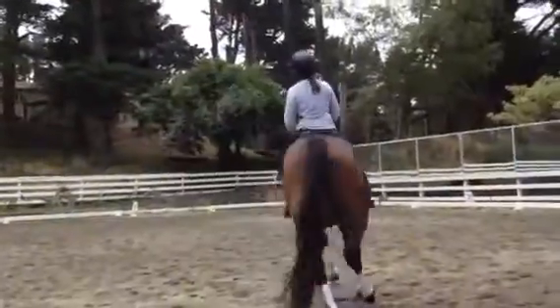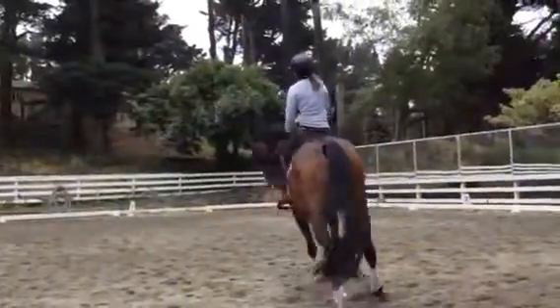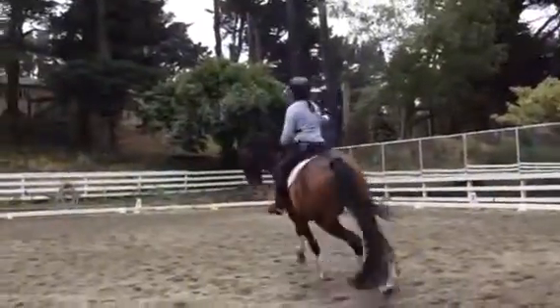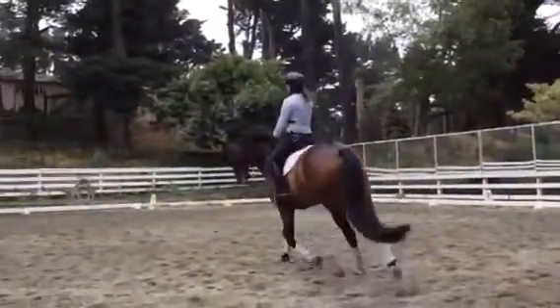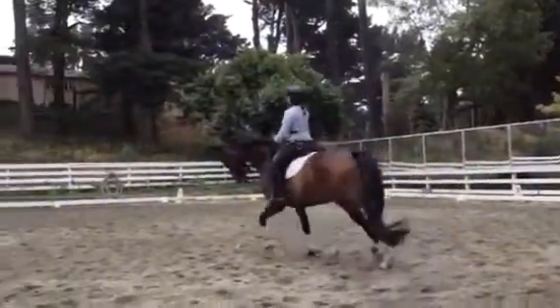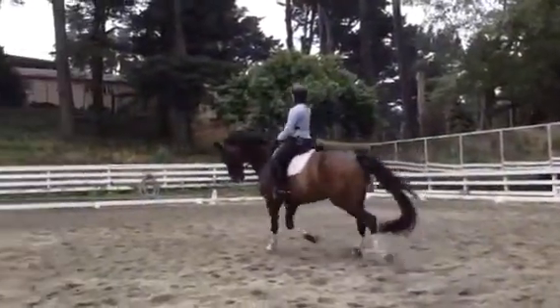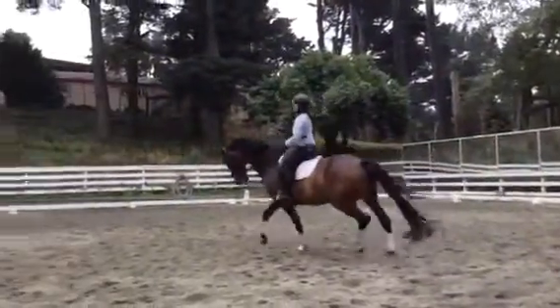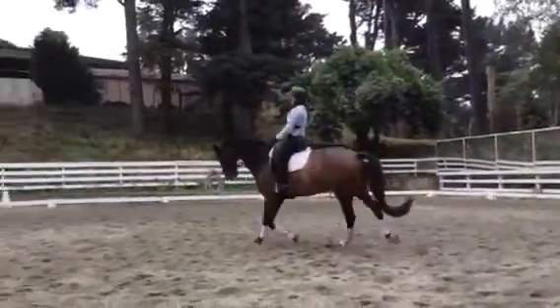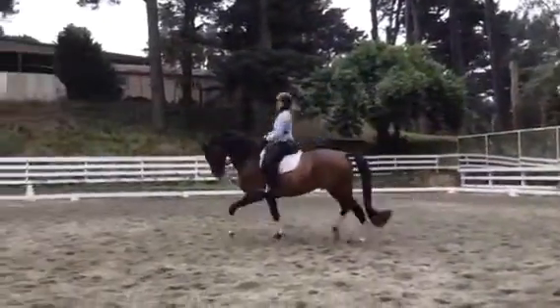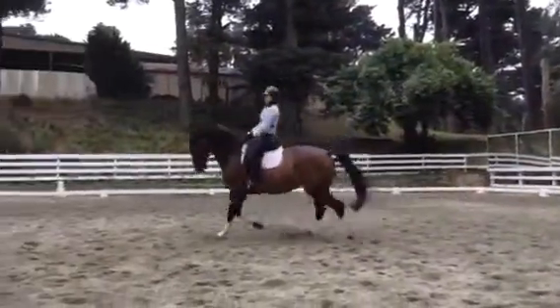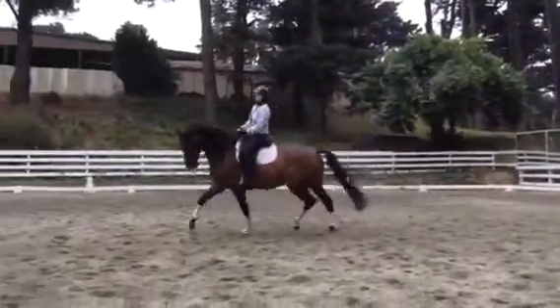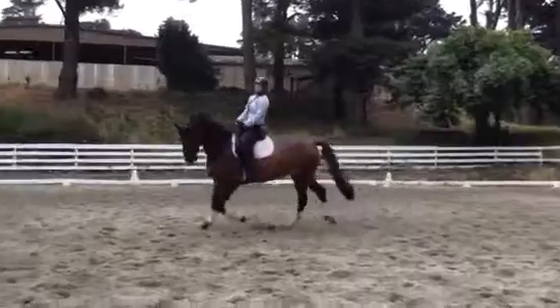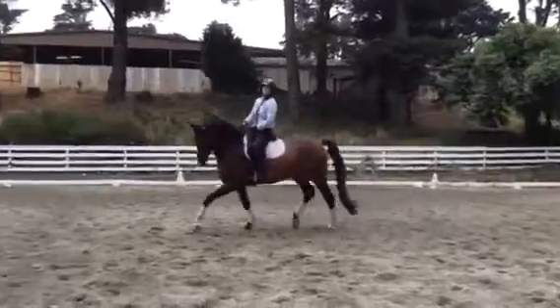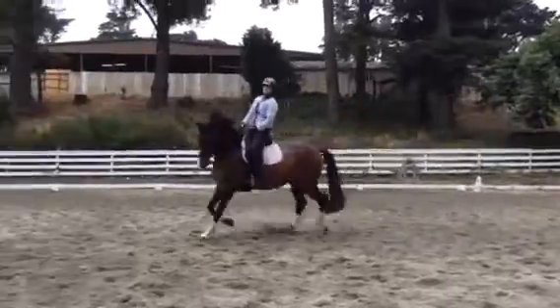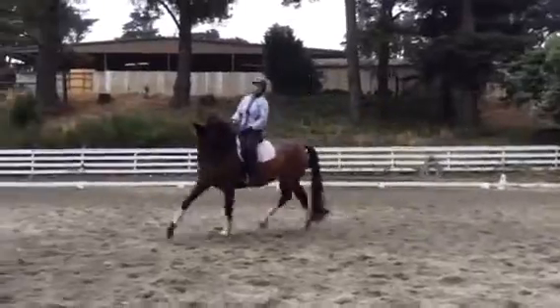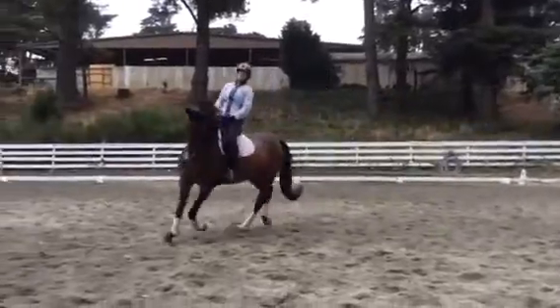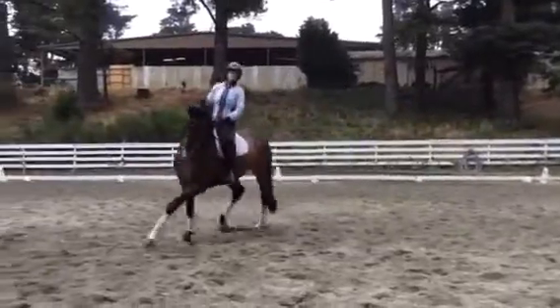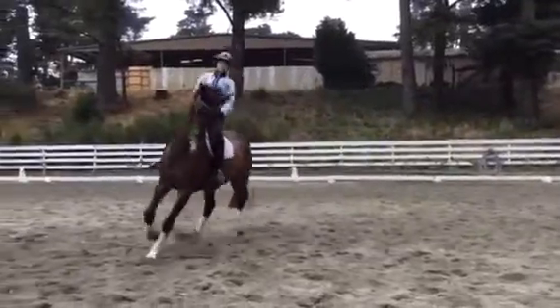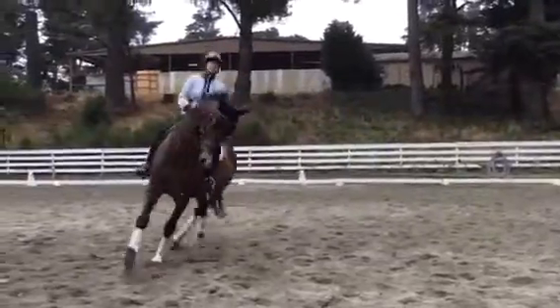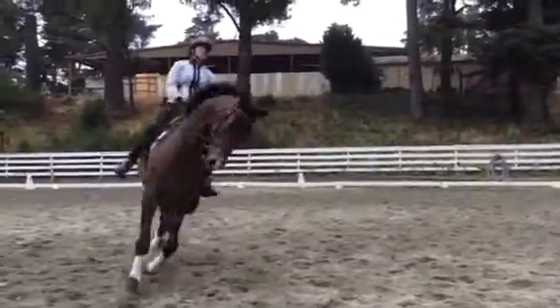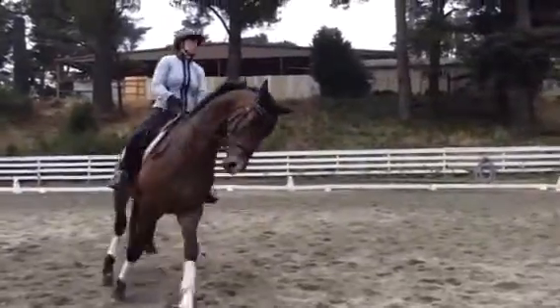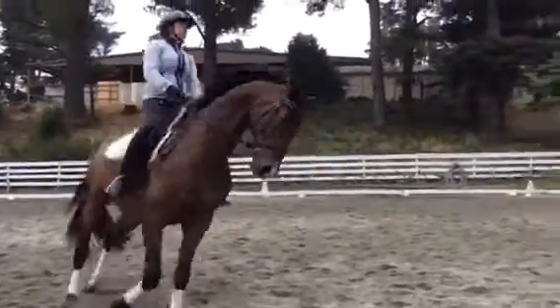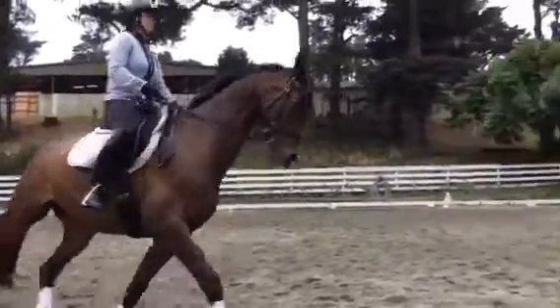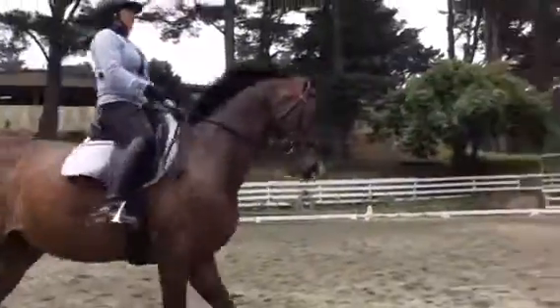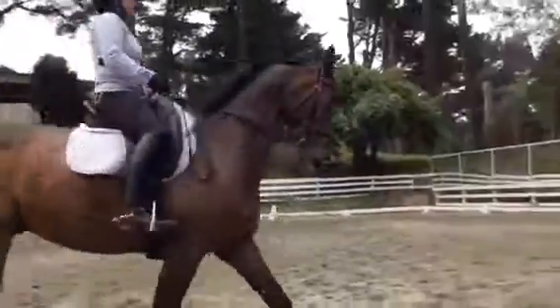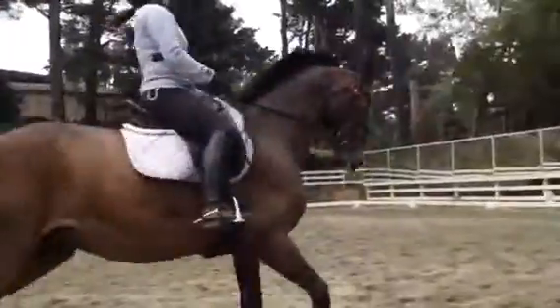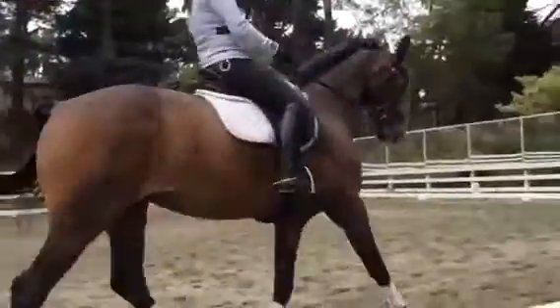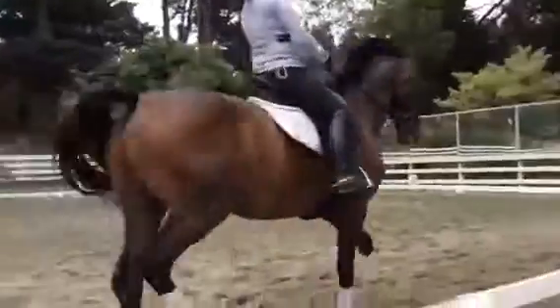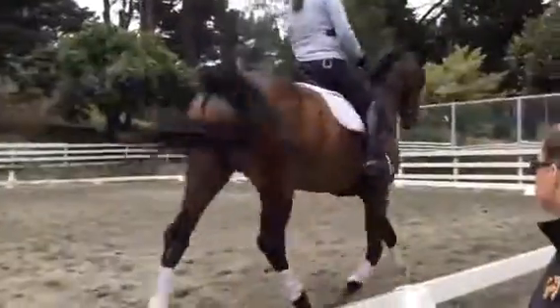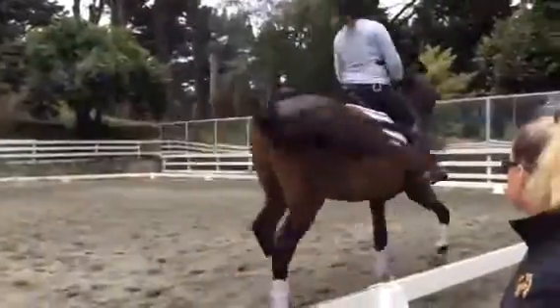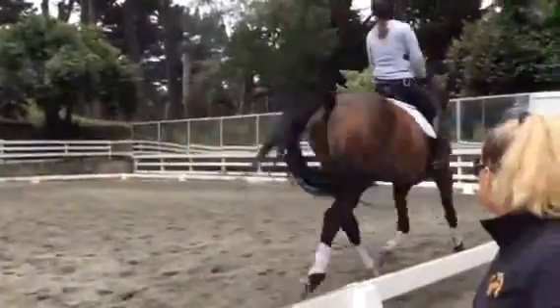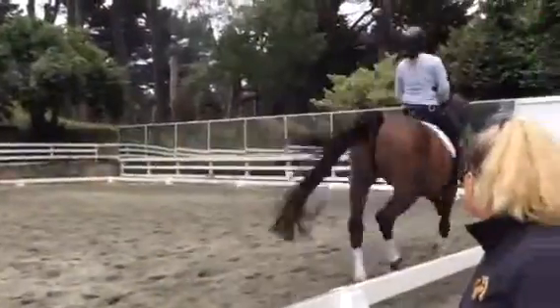Good. Good. That looks better. Good. Very good. Keep the haunches under control. Good. And come down center line.